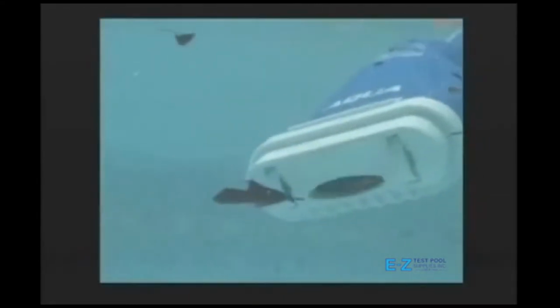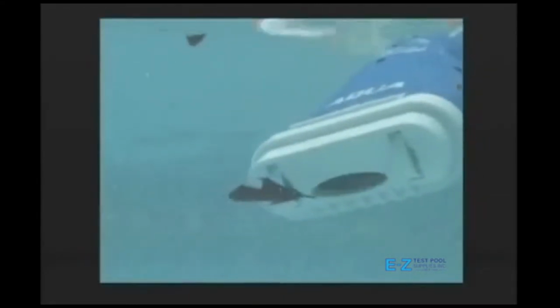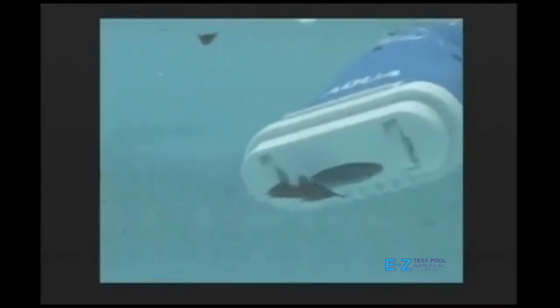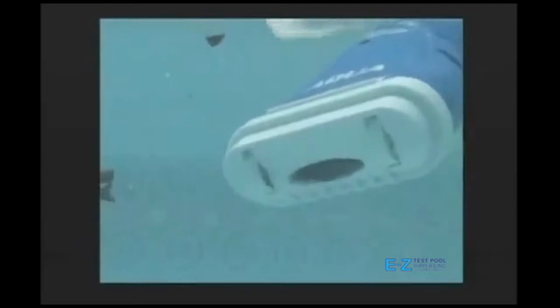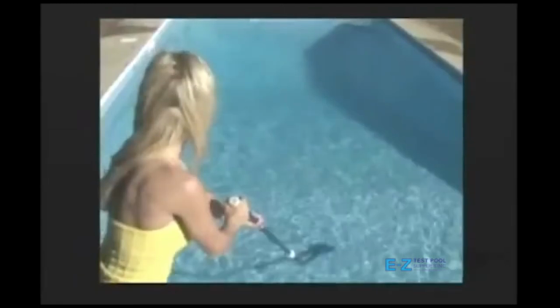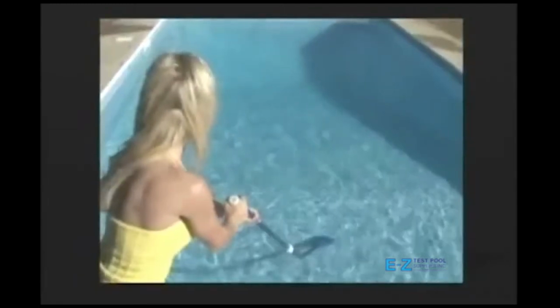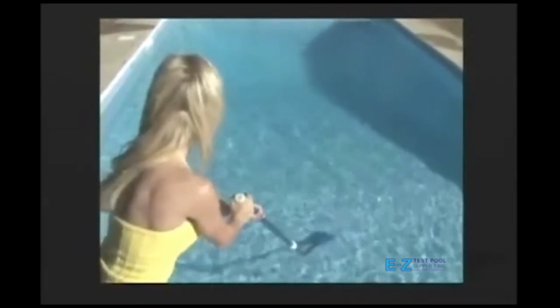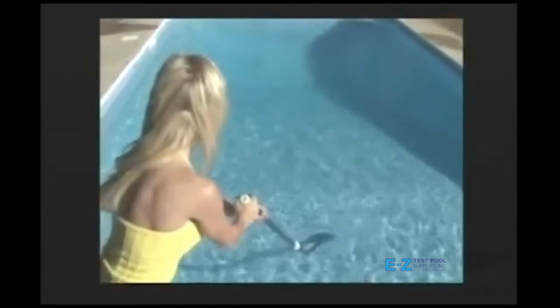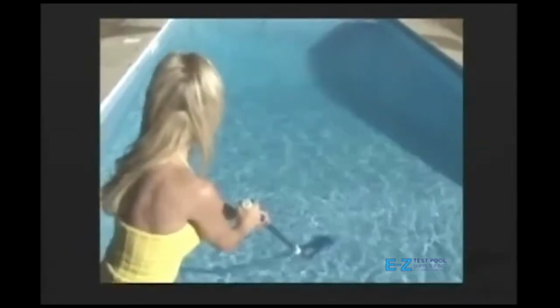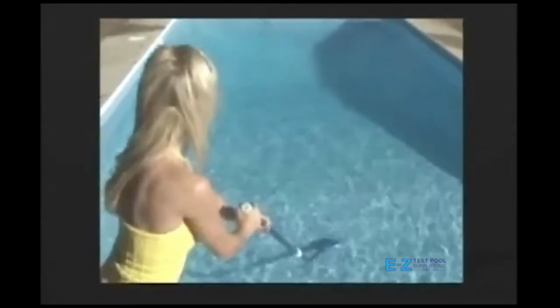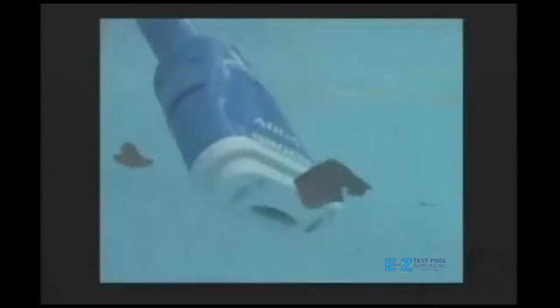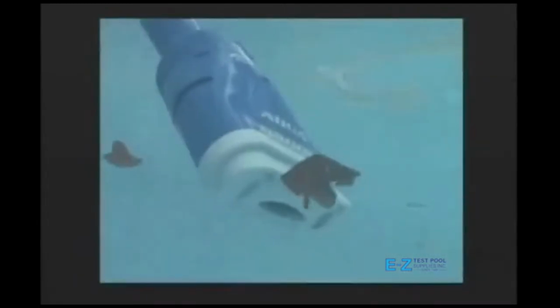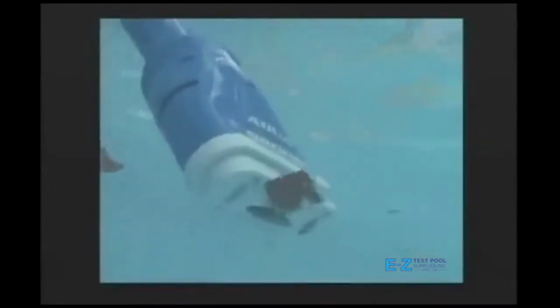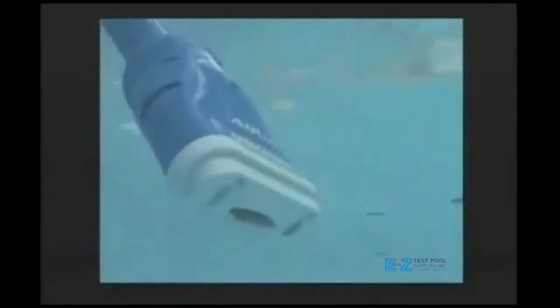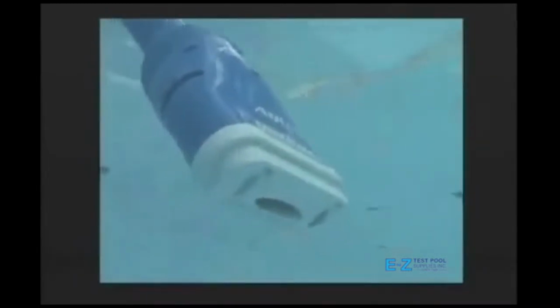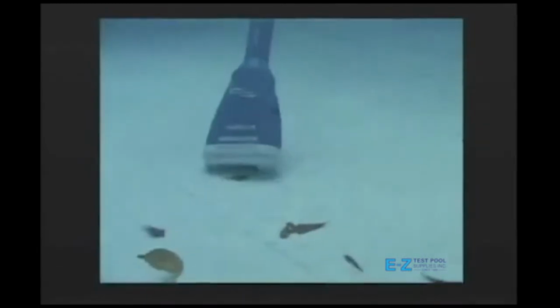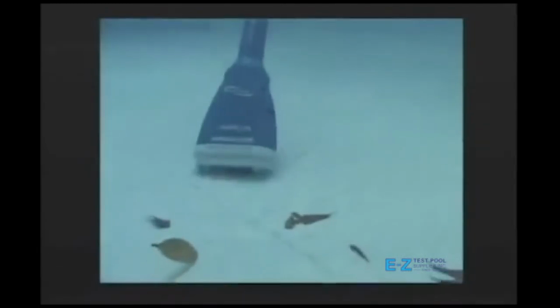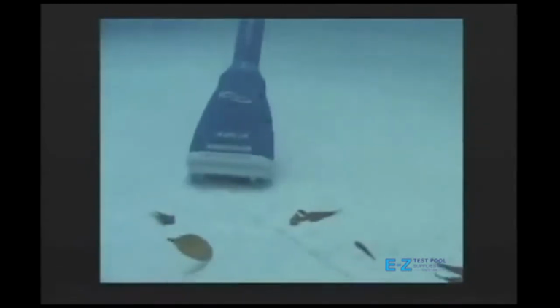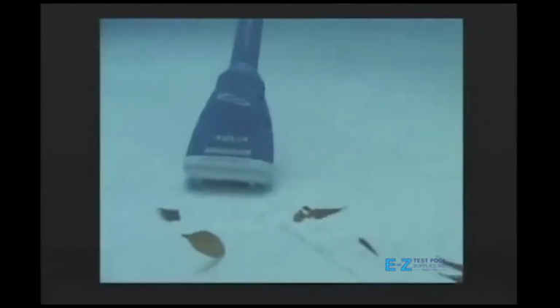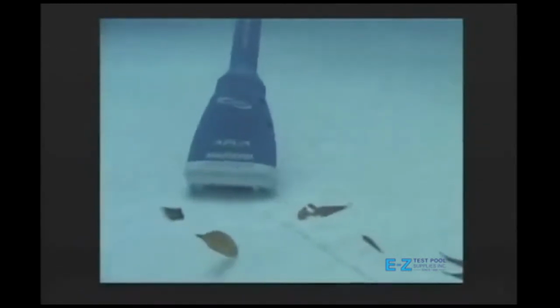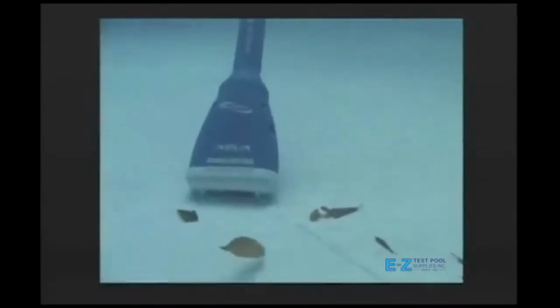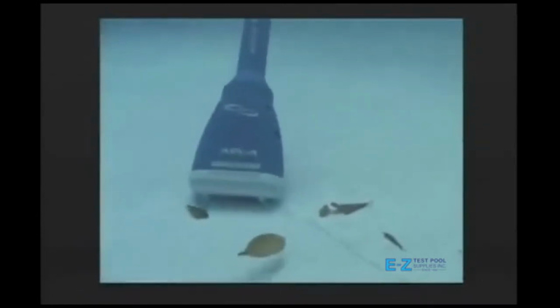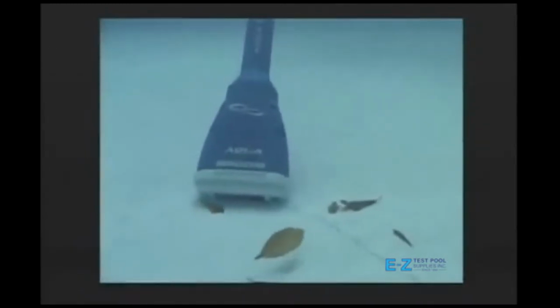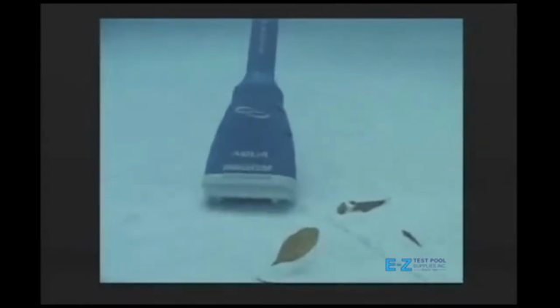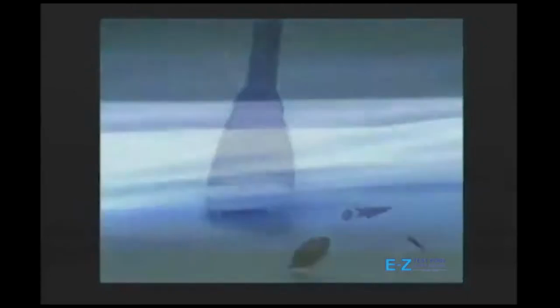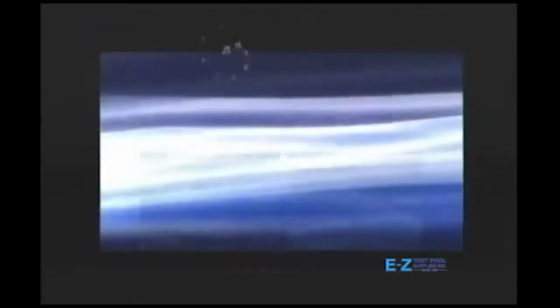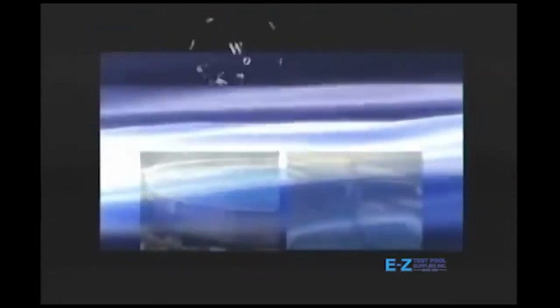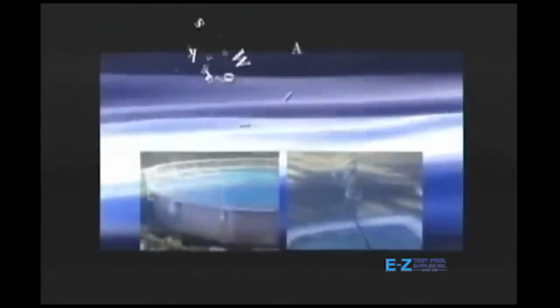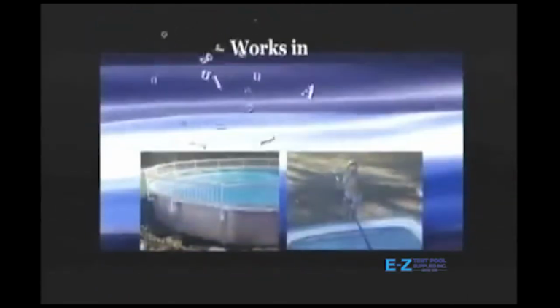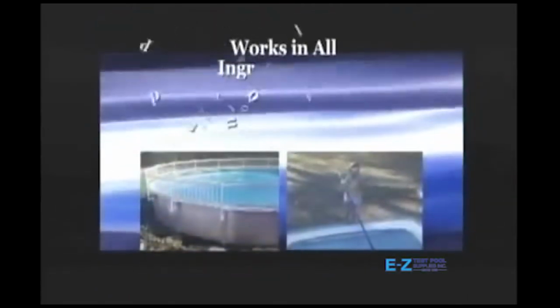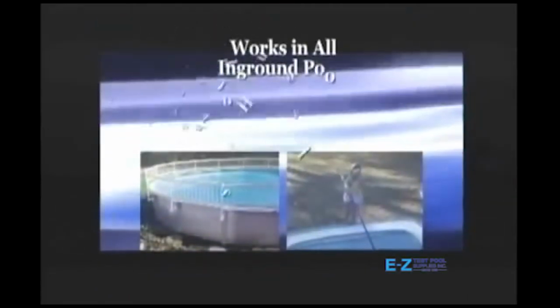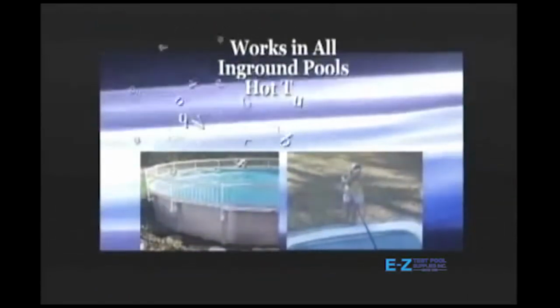Finally, a solution to above ground pool and spa cleaning that's affordable, efficient, and will last for years to come.